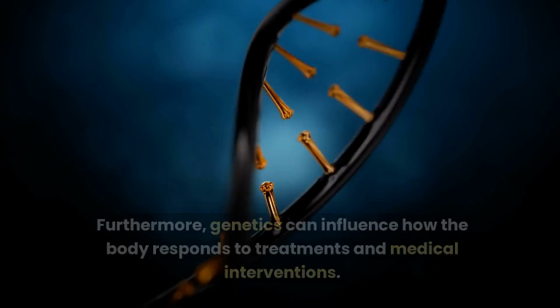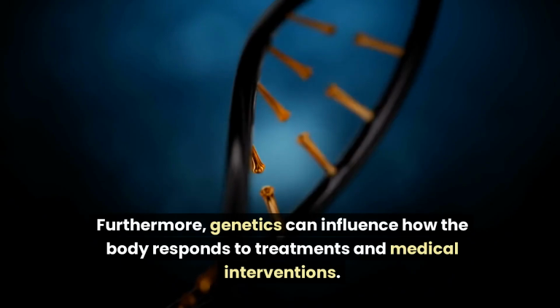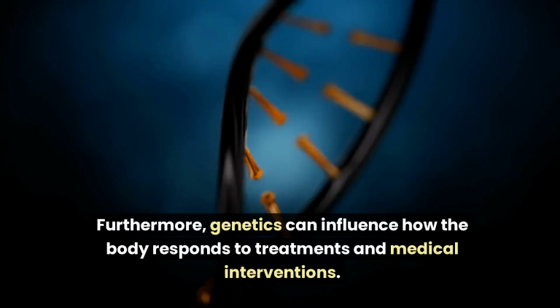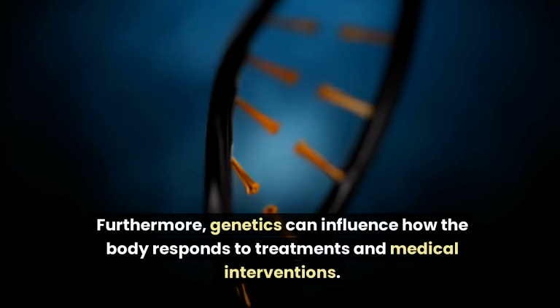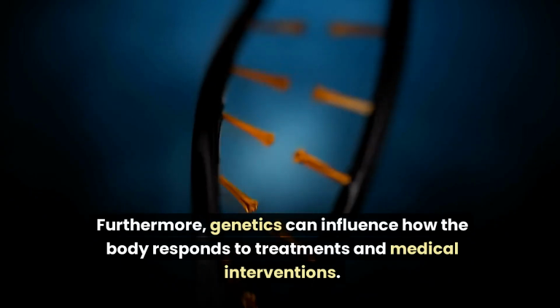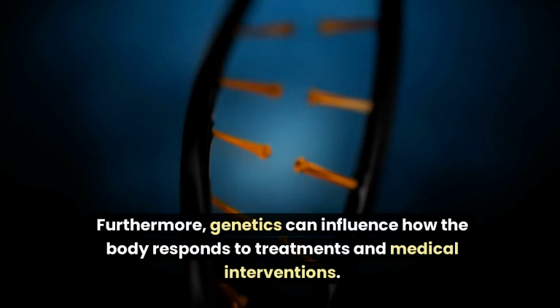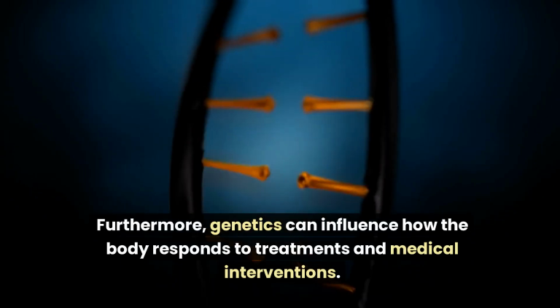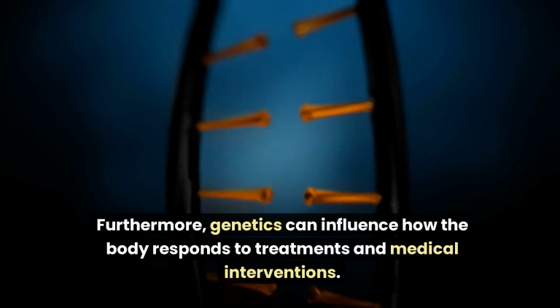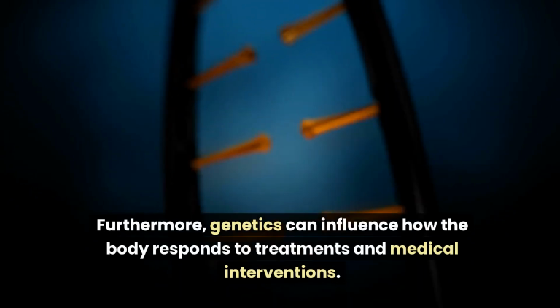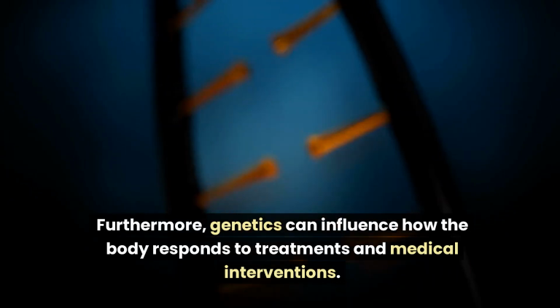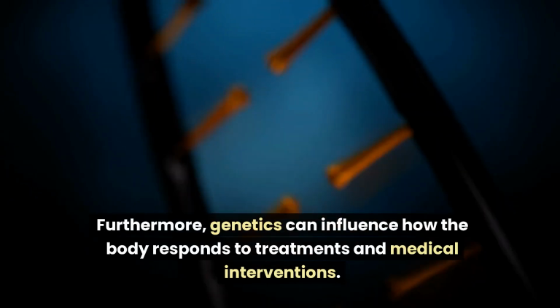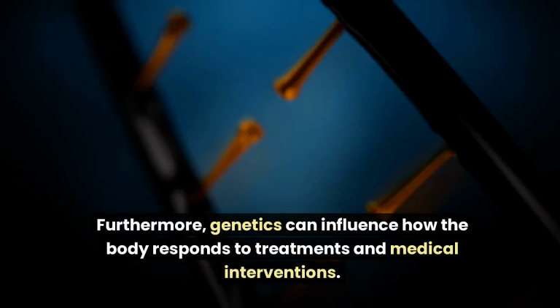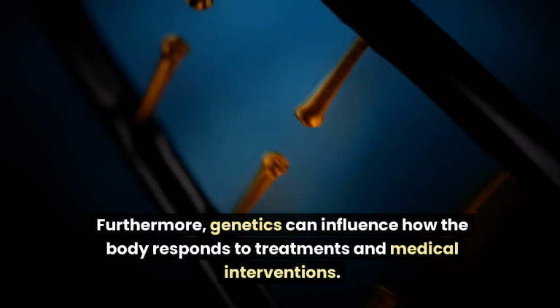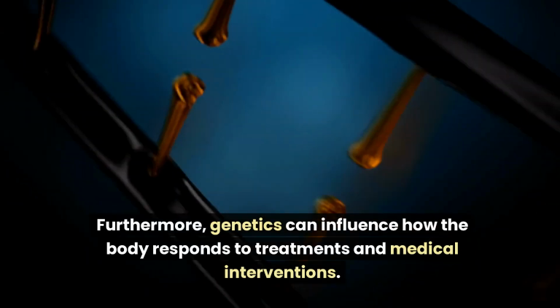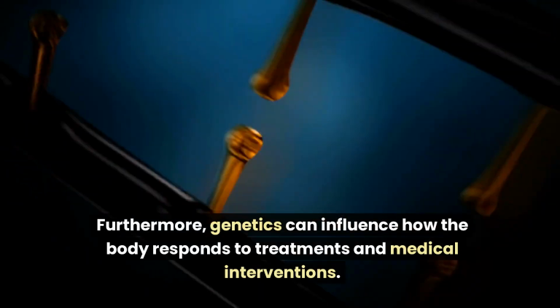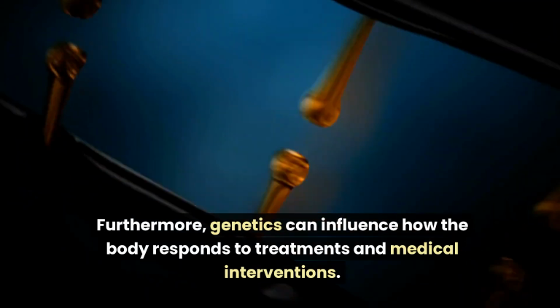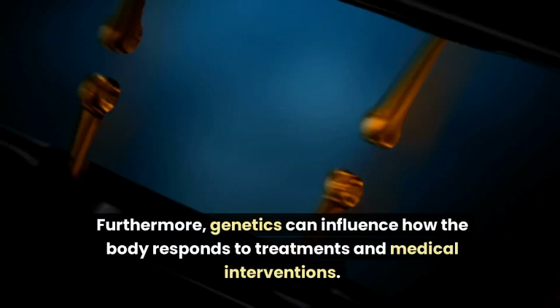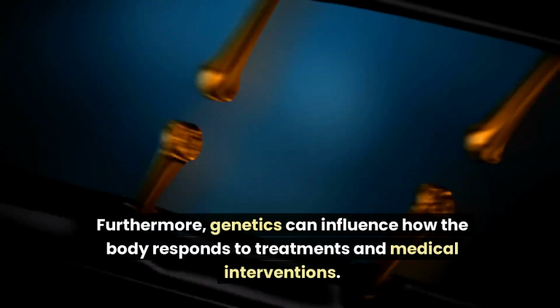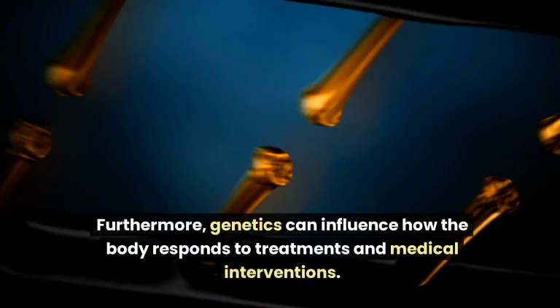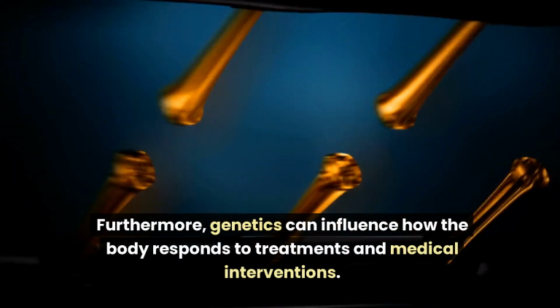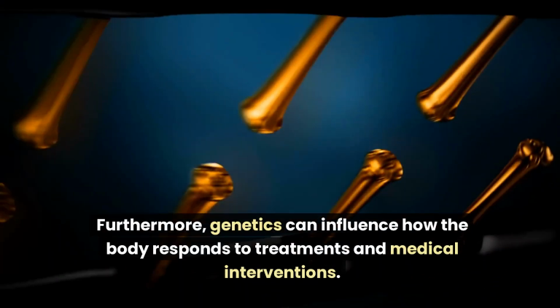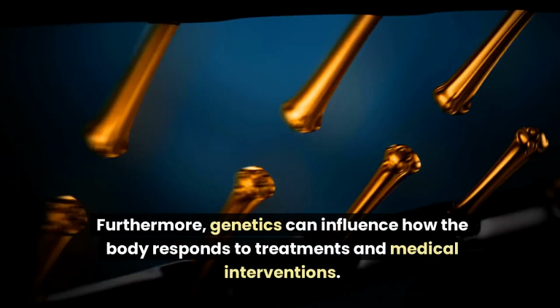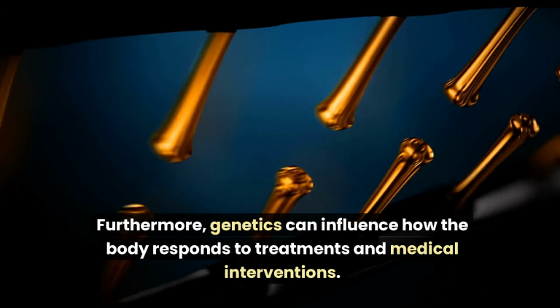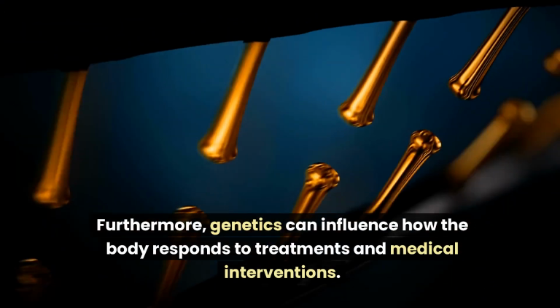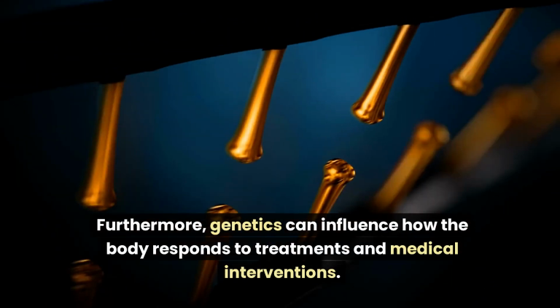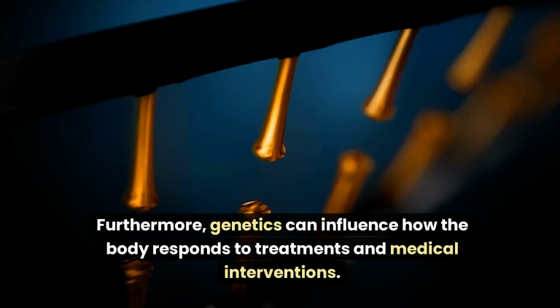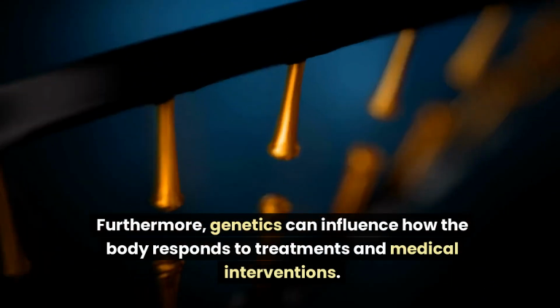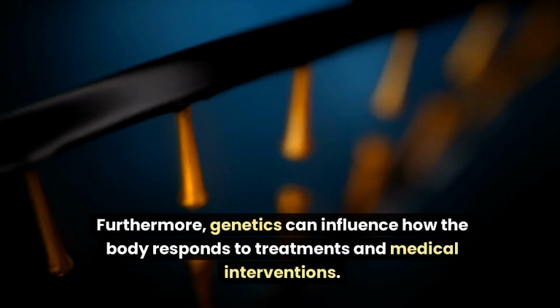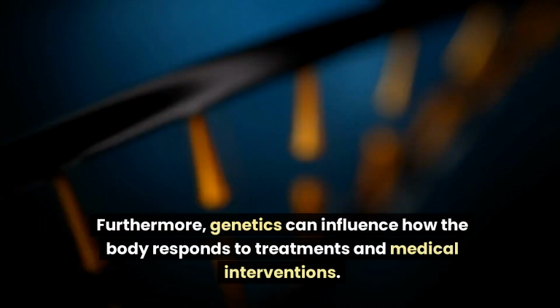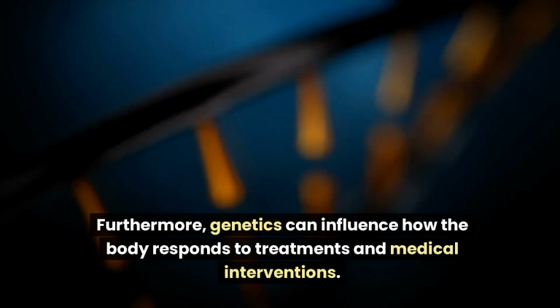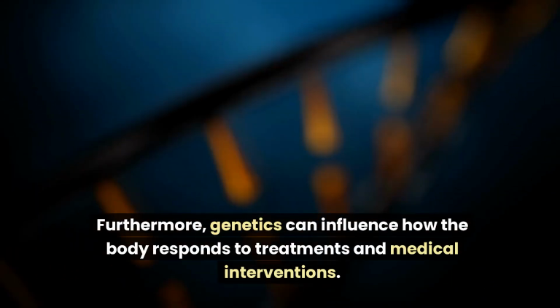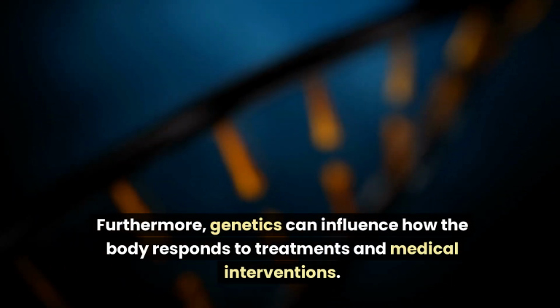Furthermore, genetics can influence how the body responds to treatments and medical interventions.